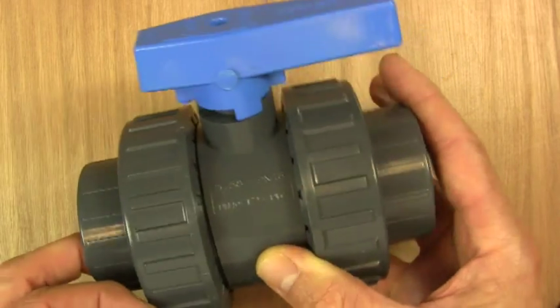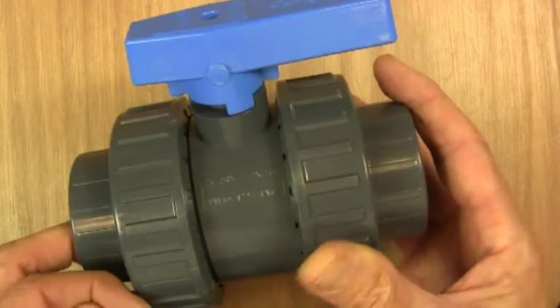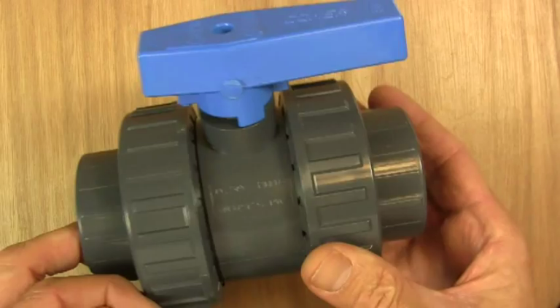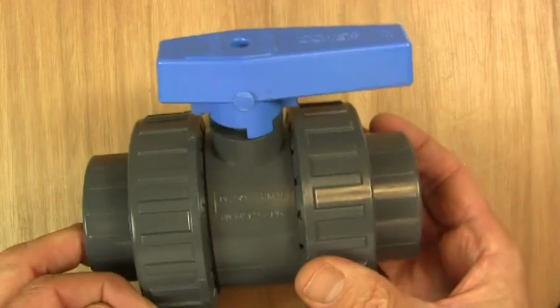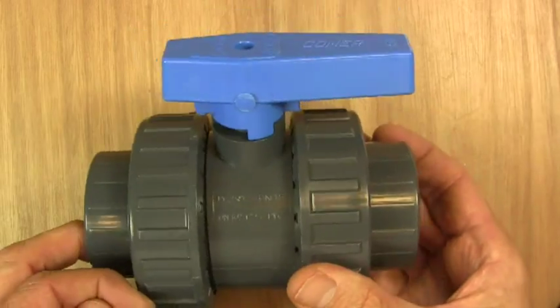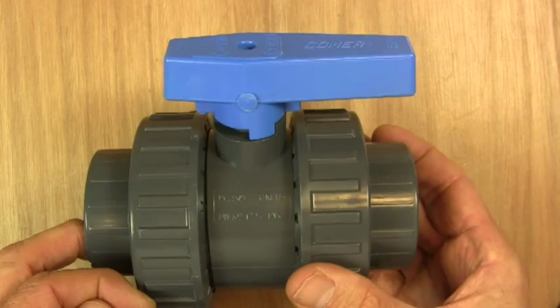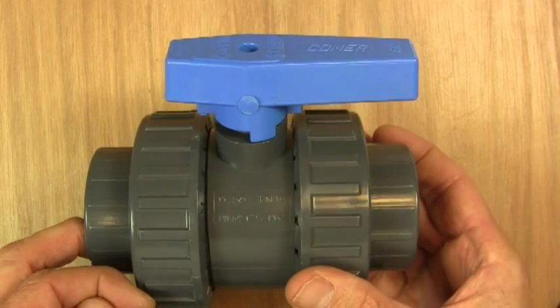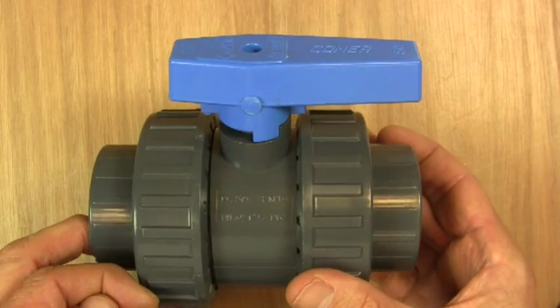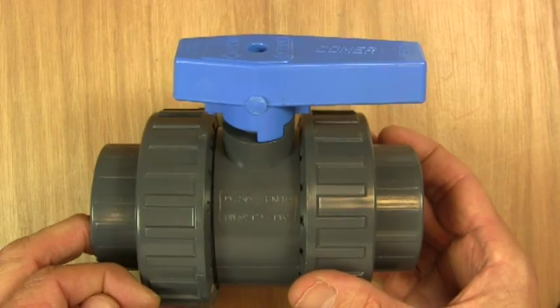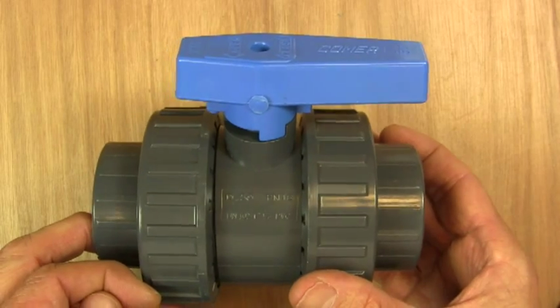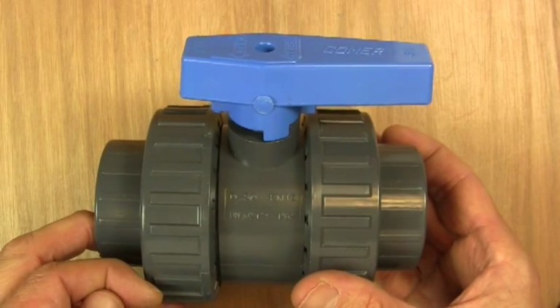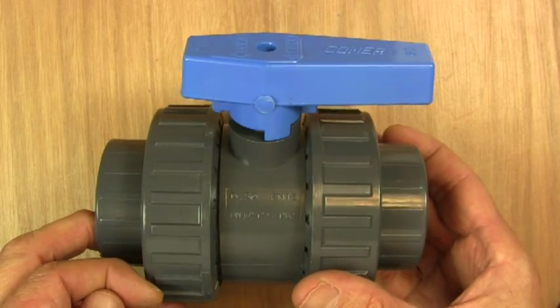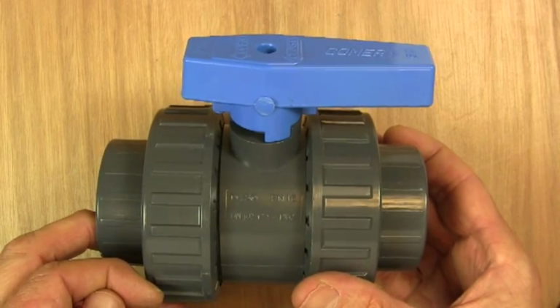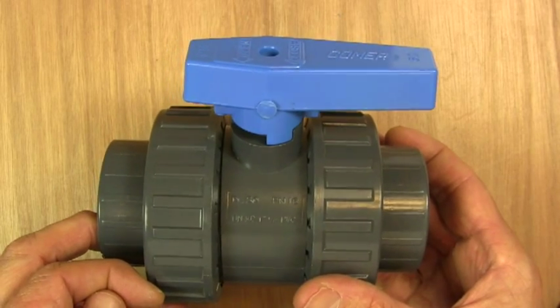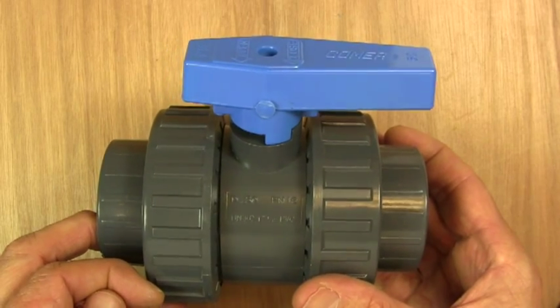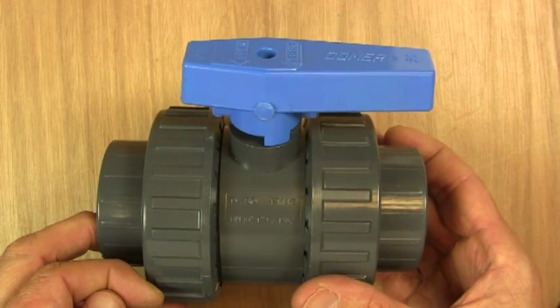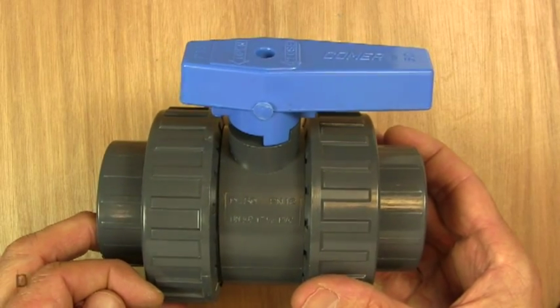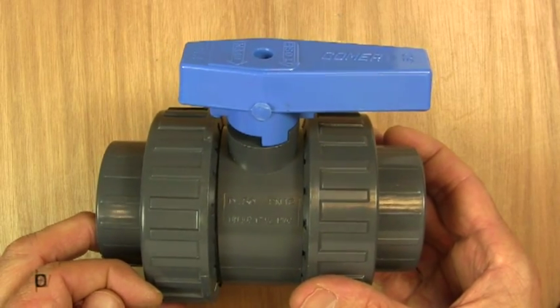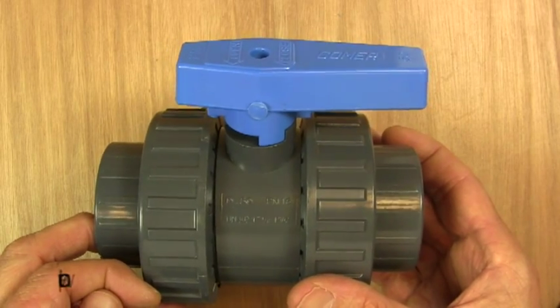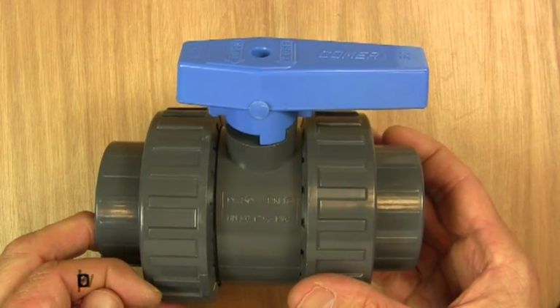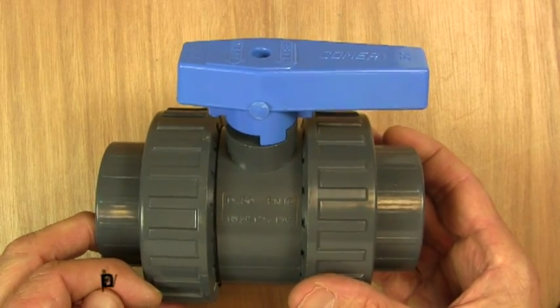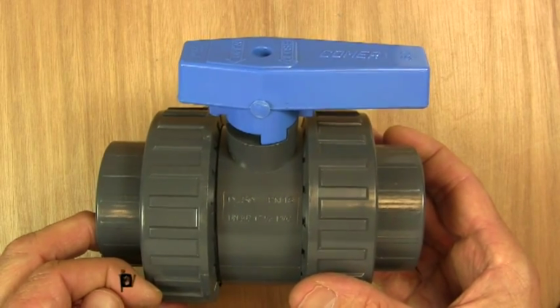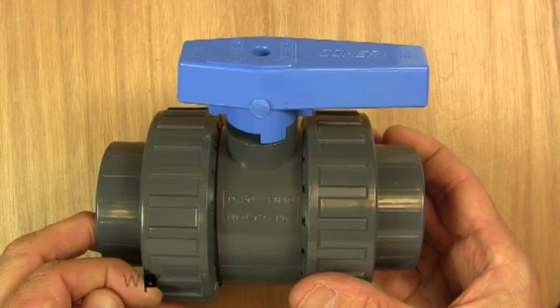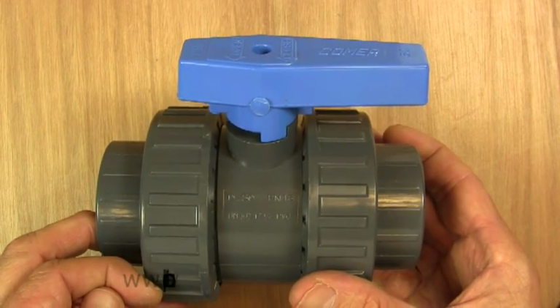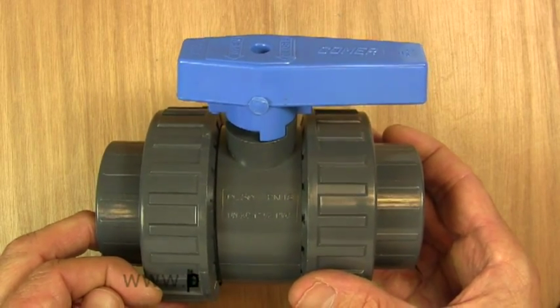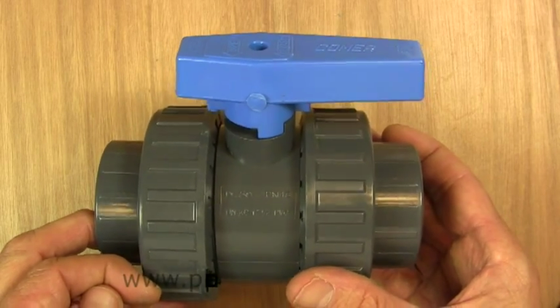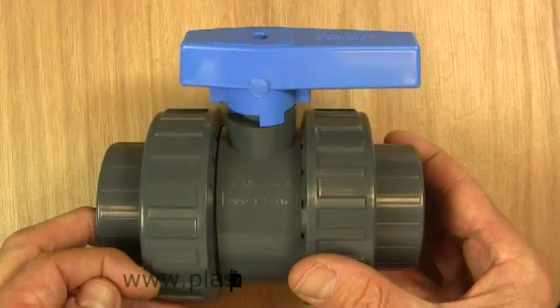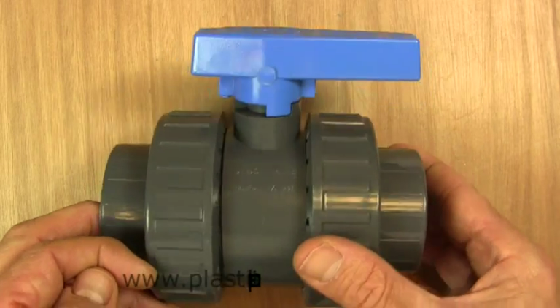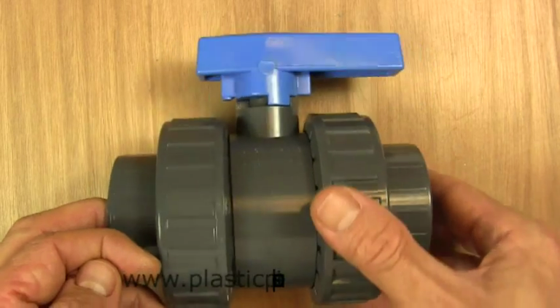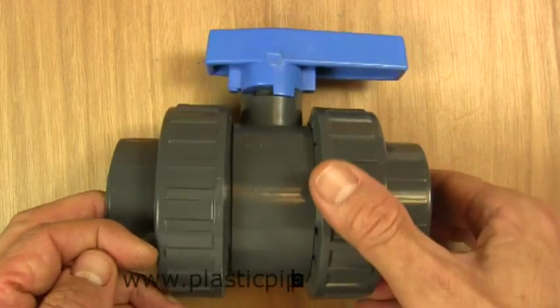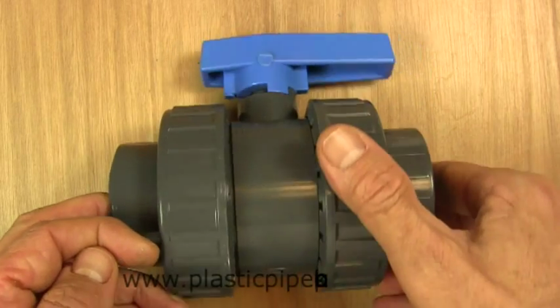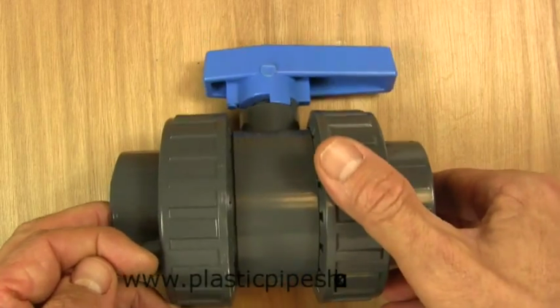There we have it — a double union PVC ball valve. Thanks for watching. Bye.